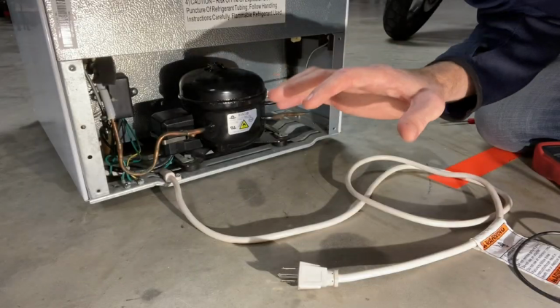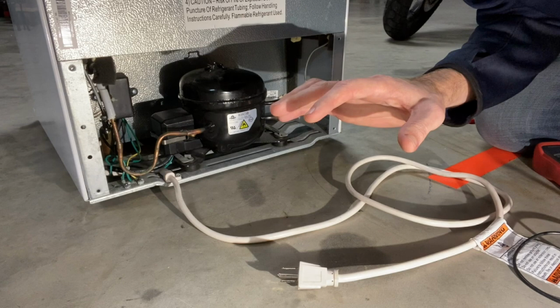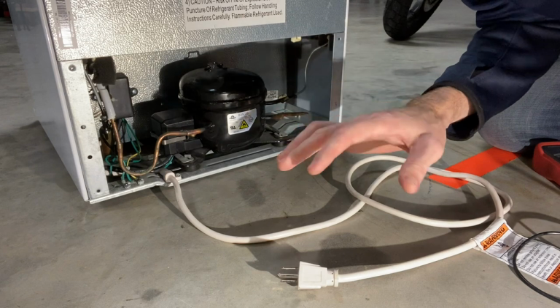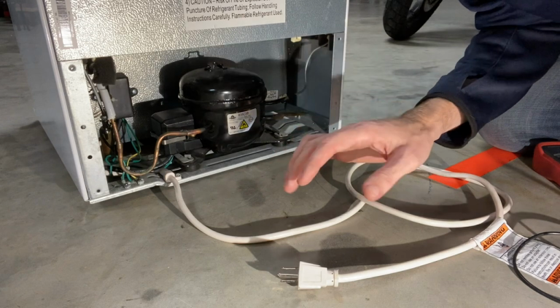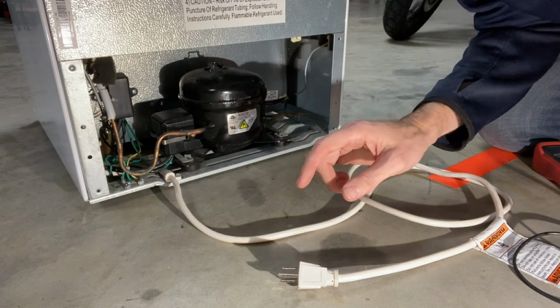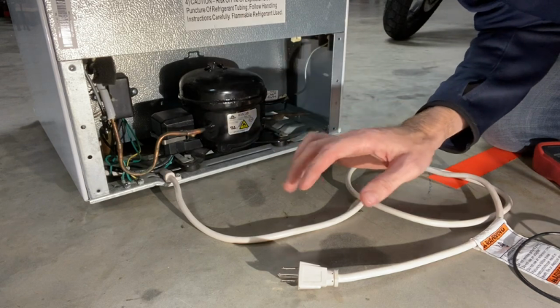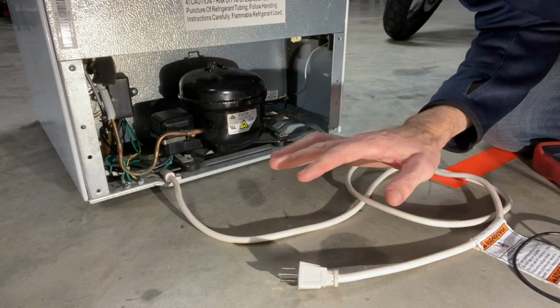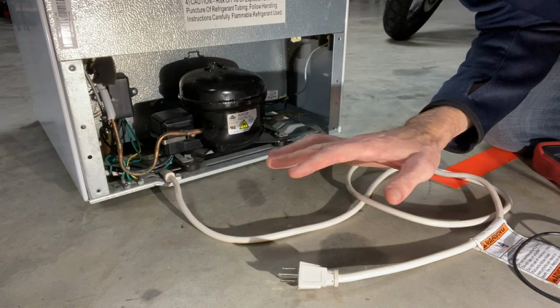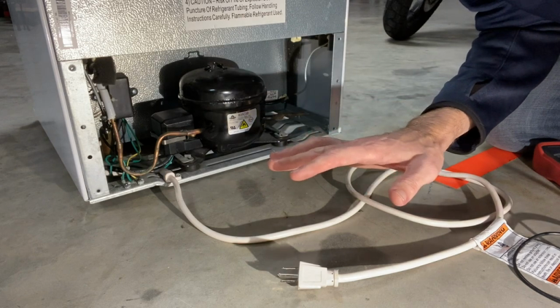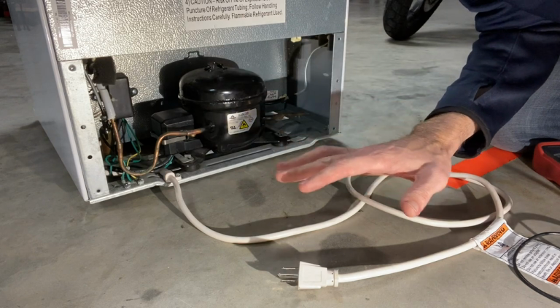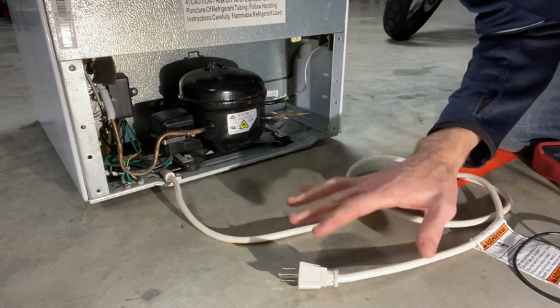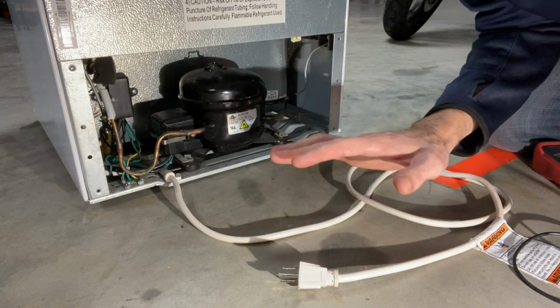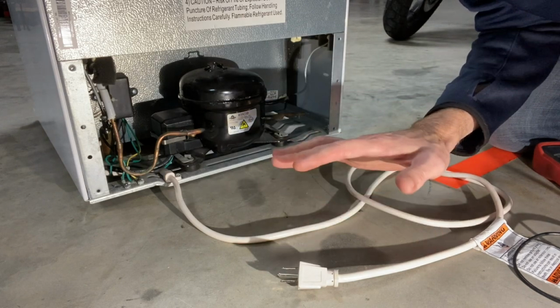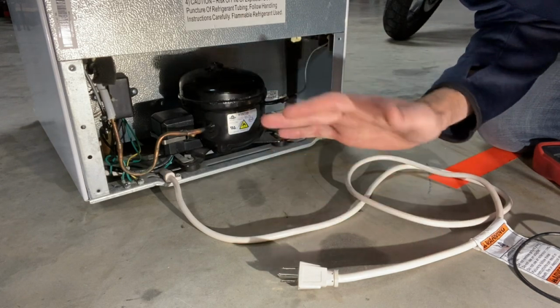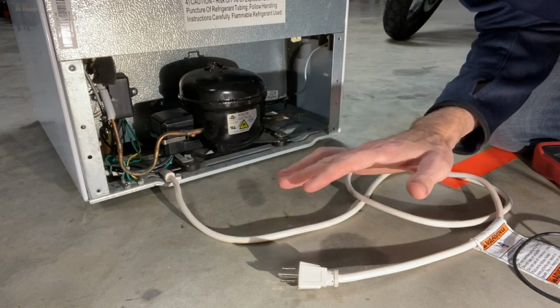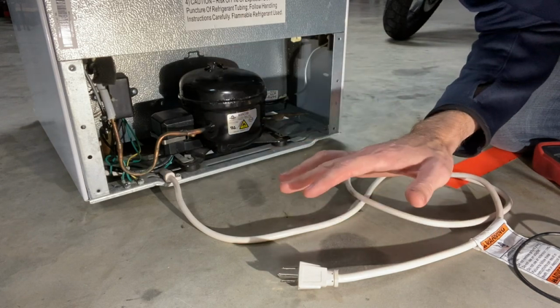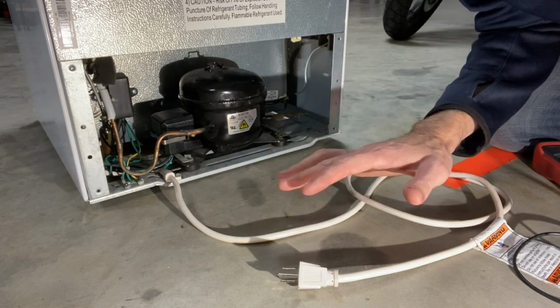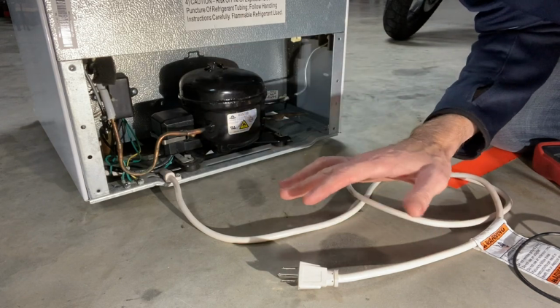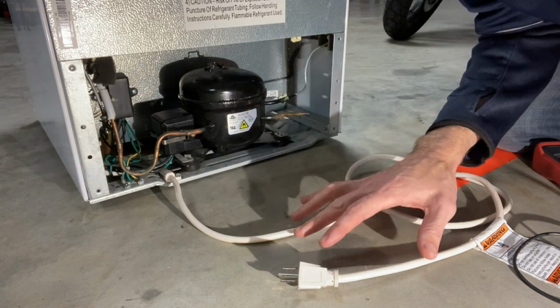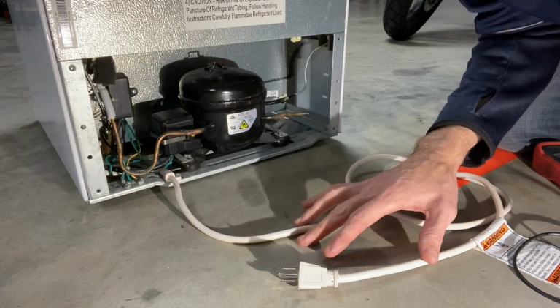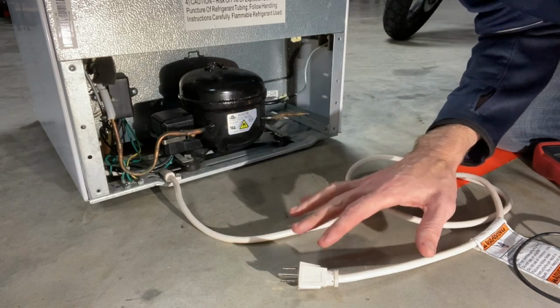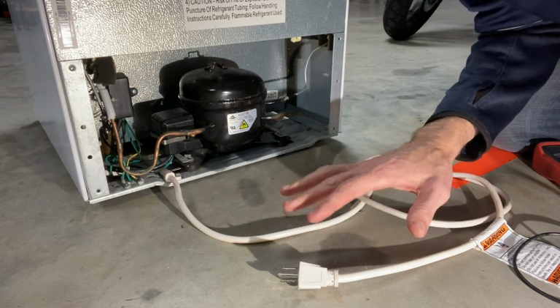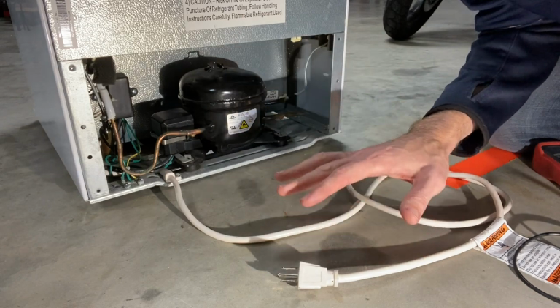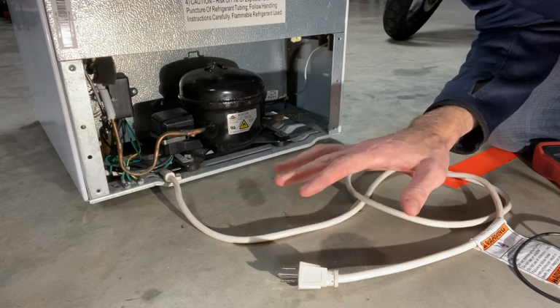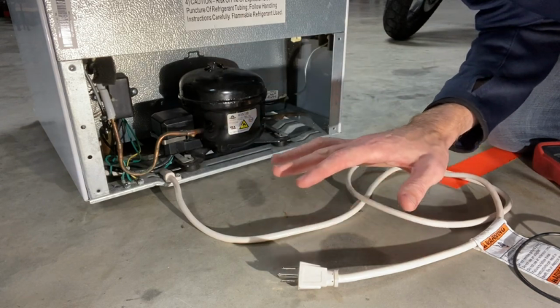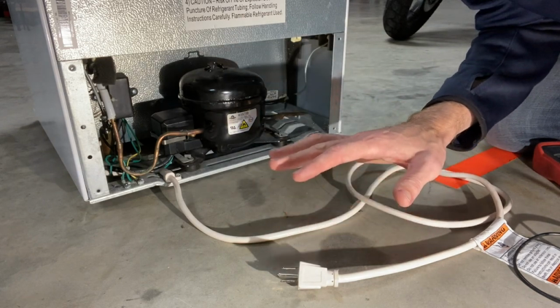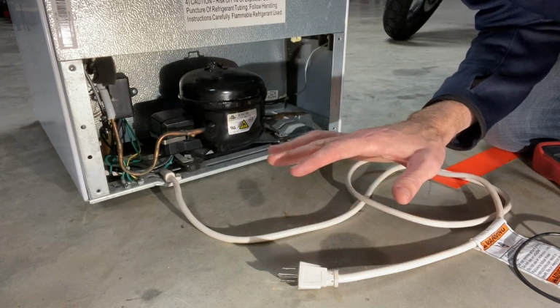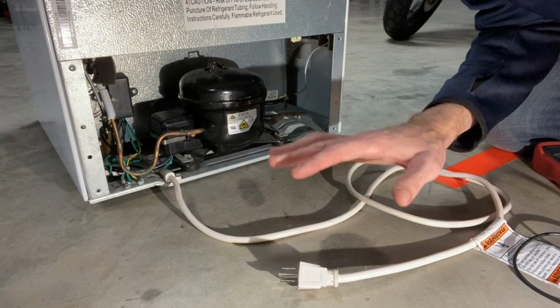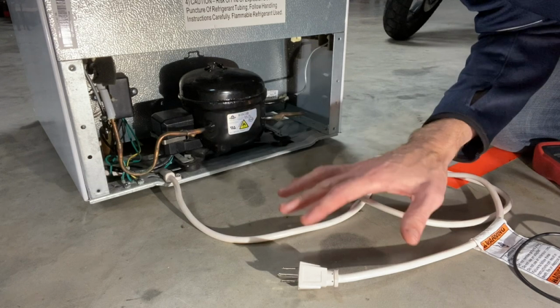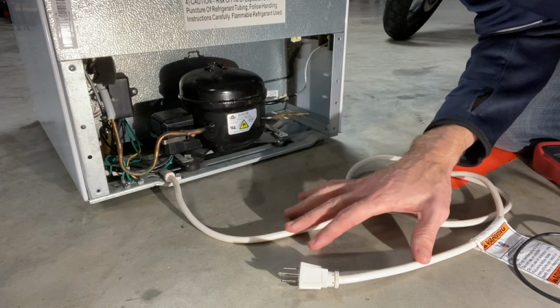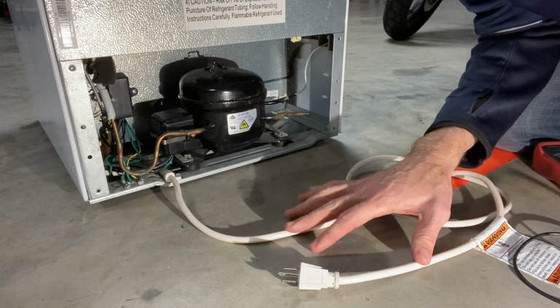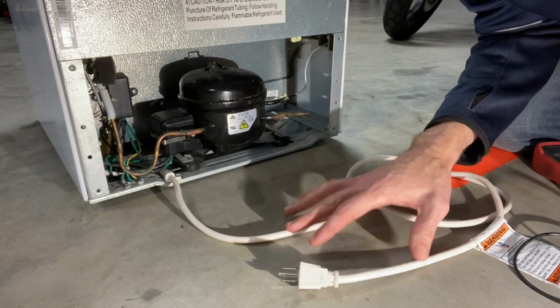Right off the bat, I can see that the thermostat is on — it's turned to a cool setting, so we'll check that out in a bit. And you can see someone went a little crazy with the Paw Patrol stickers, so we'll be getting those off as well. But let's get it turned around to the back. I've got another video that I did about two years ago on repairing a mini fridge.